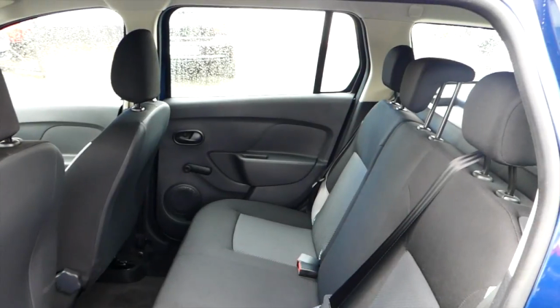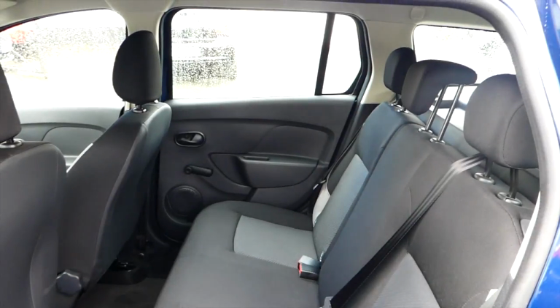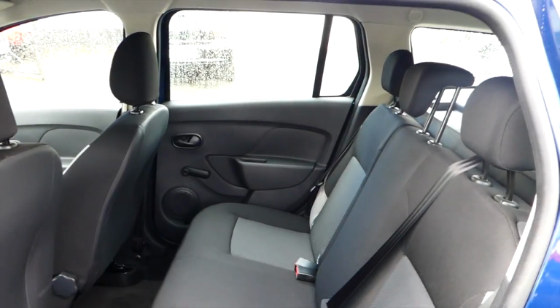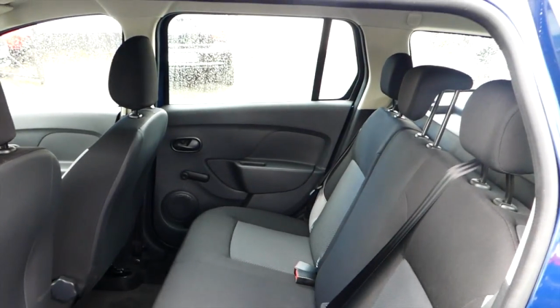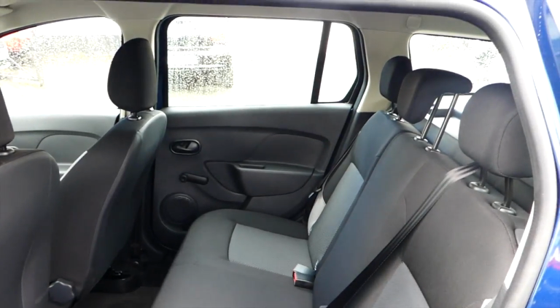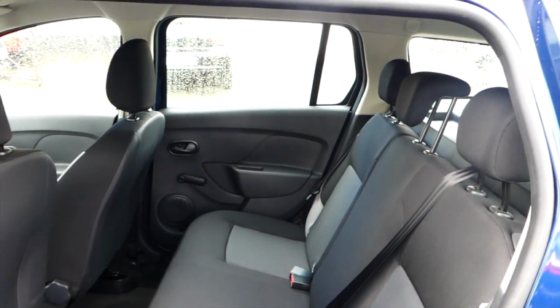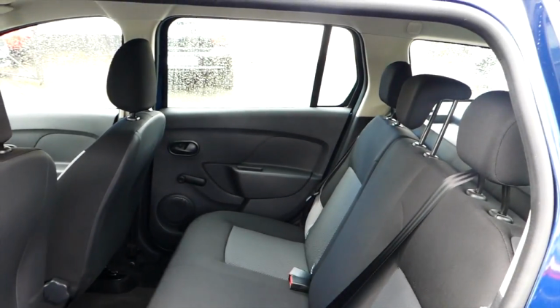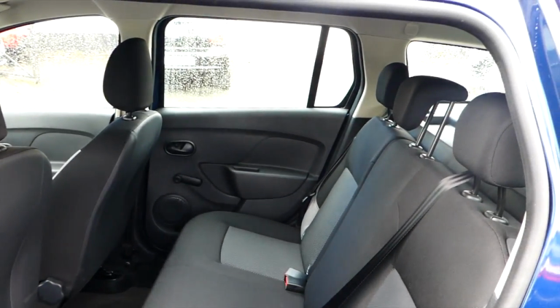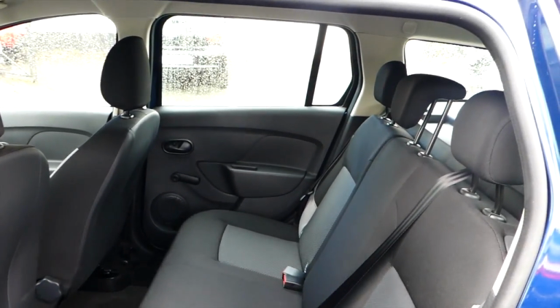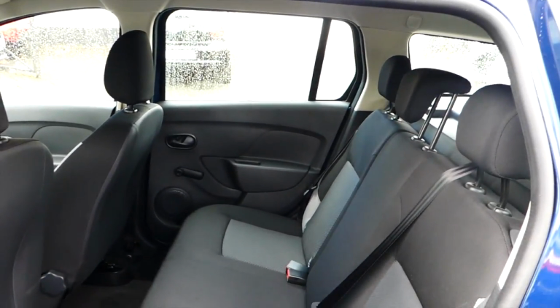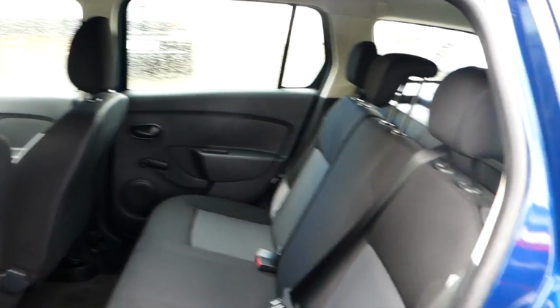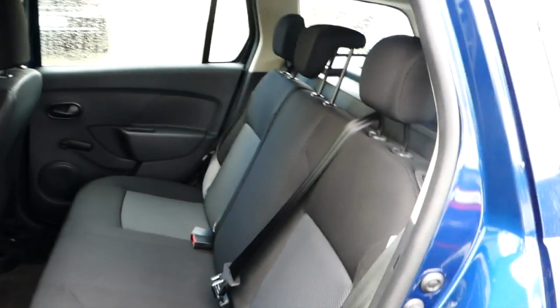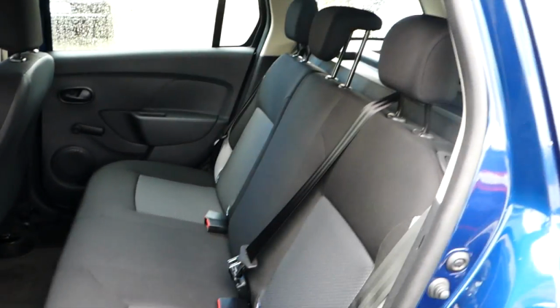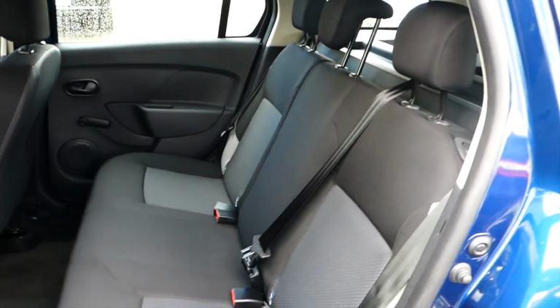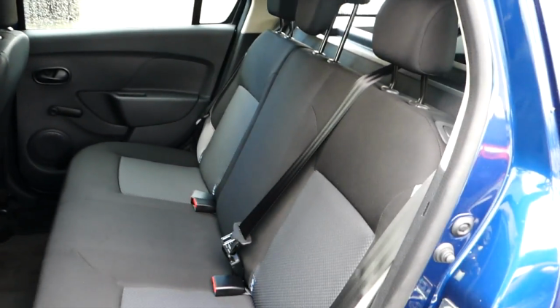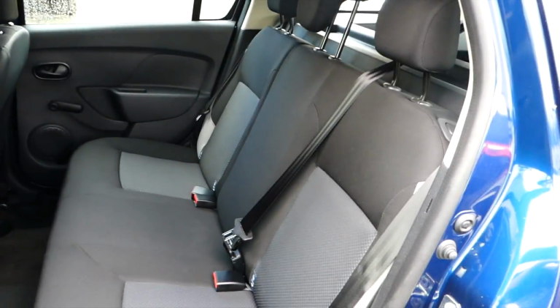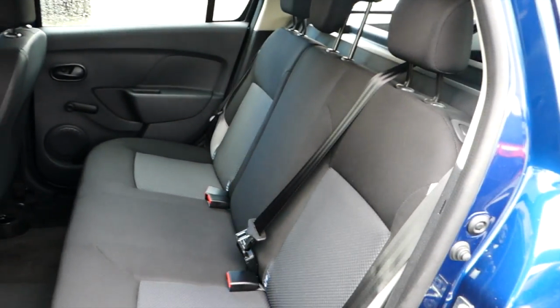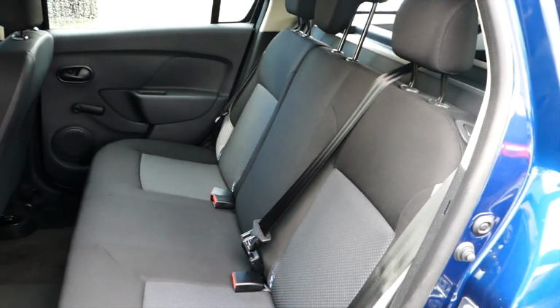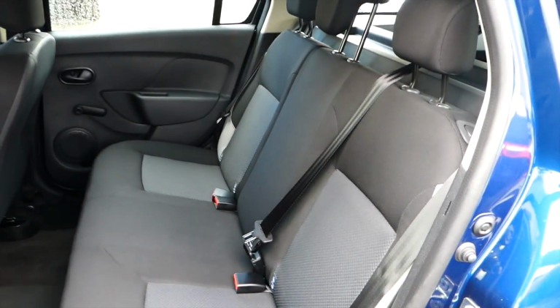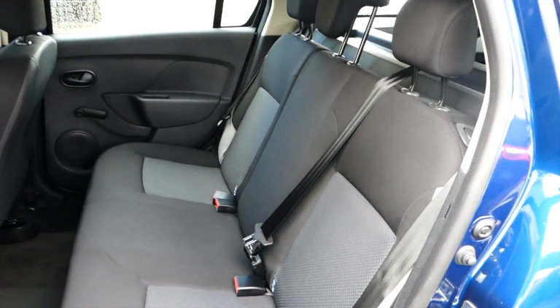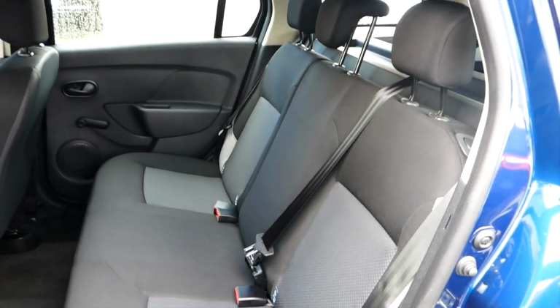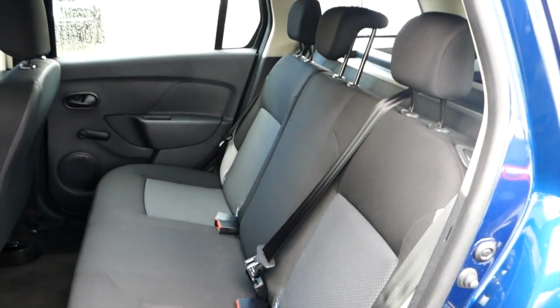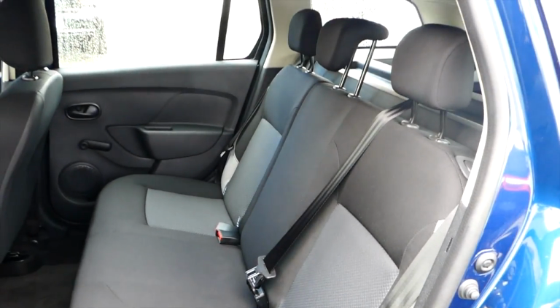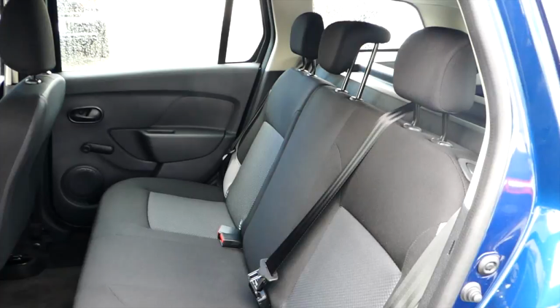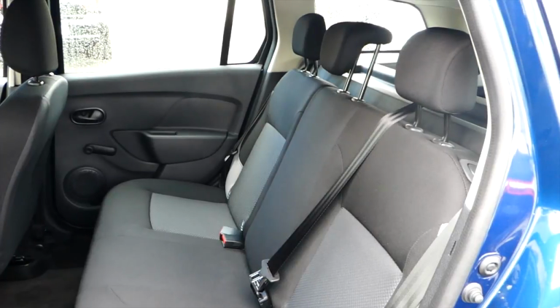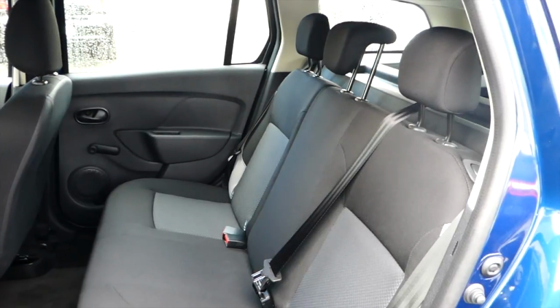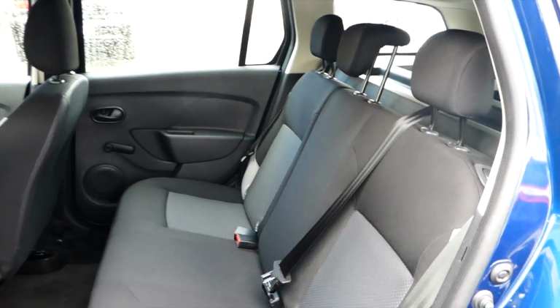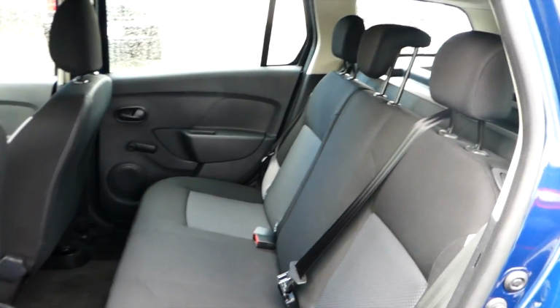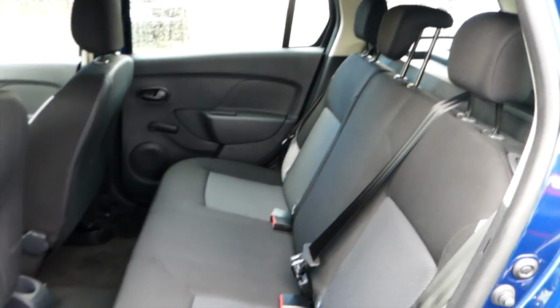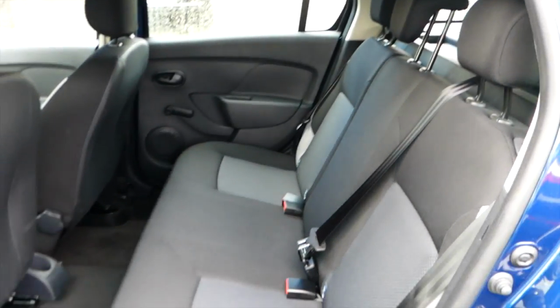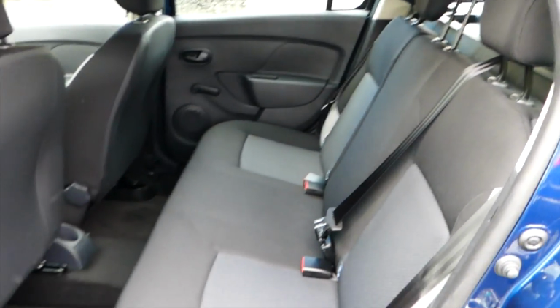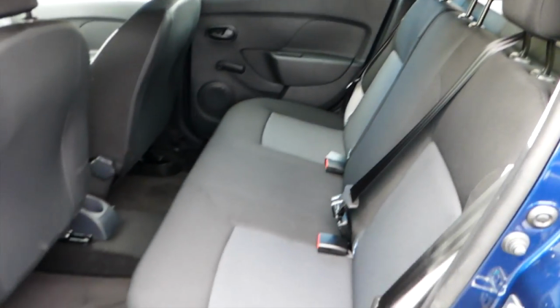The vehicle has three three-point seat belts in the rear. Both outer seats are Isofix compatible.